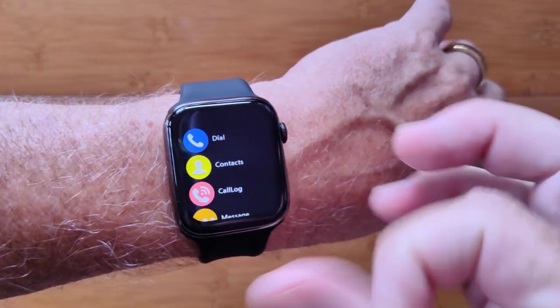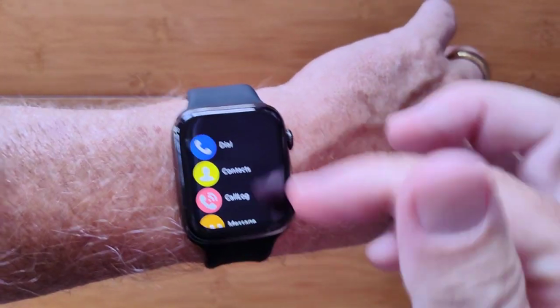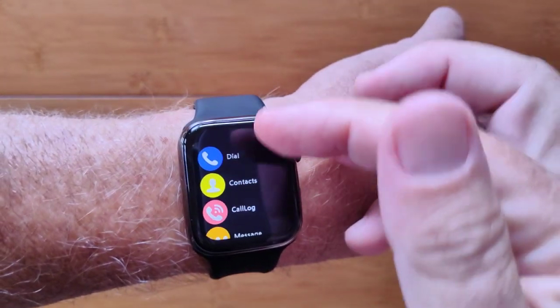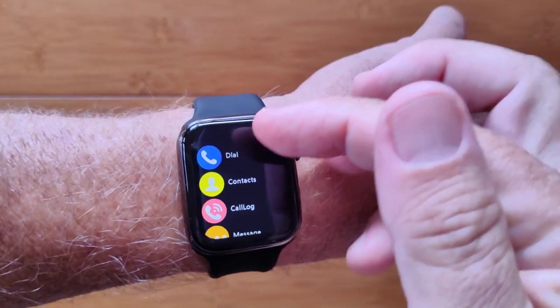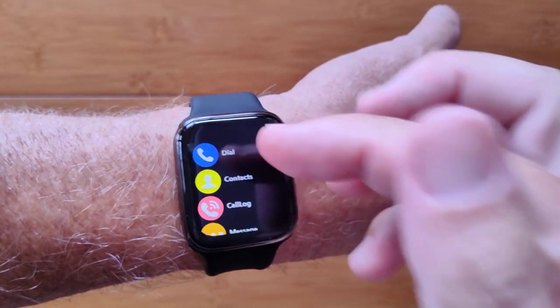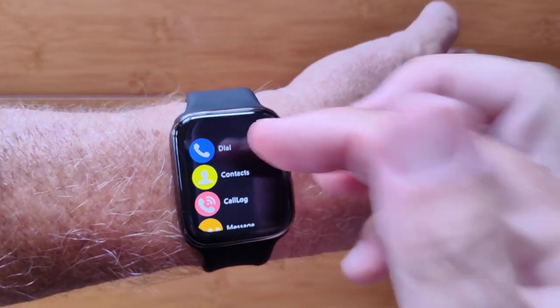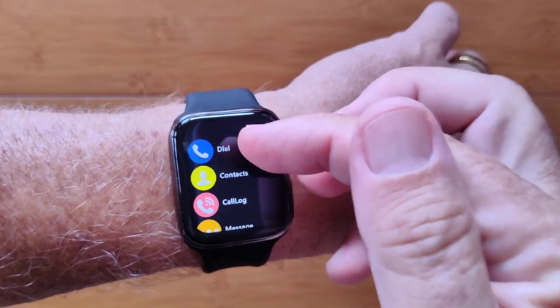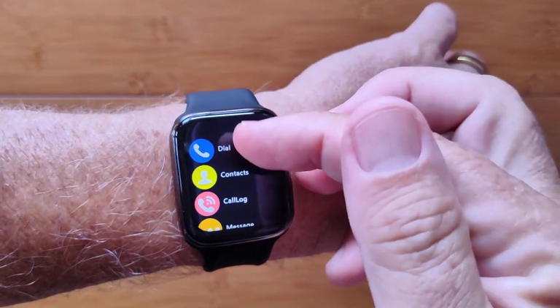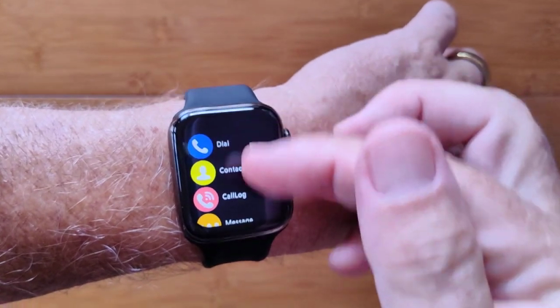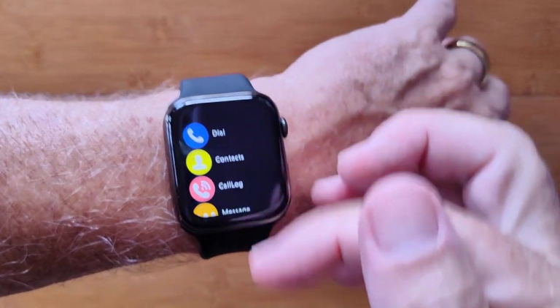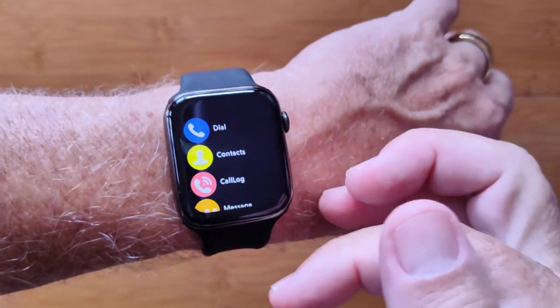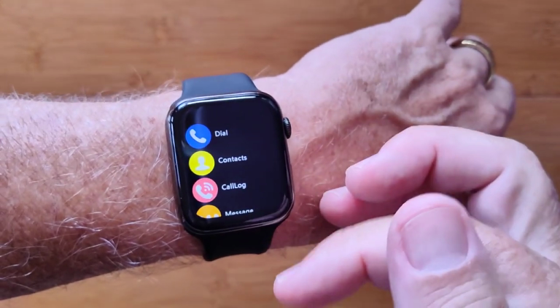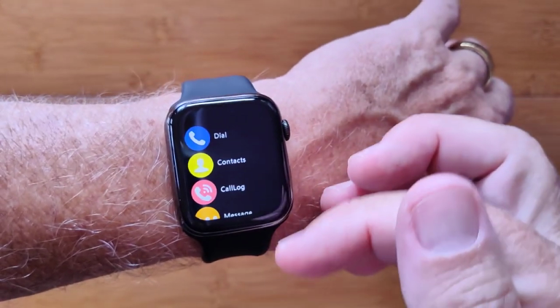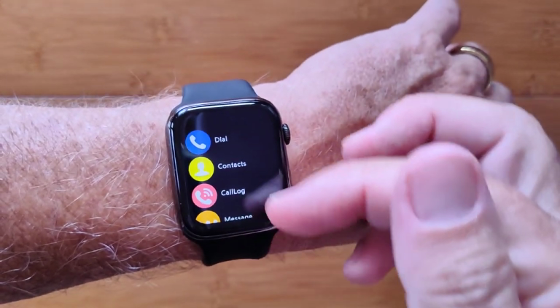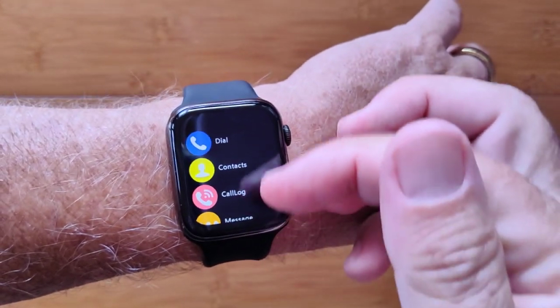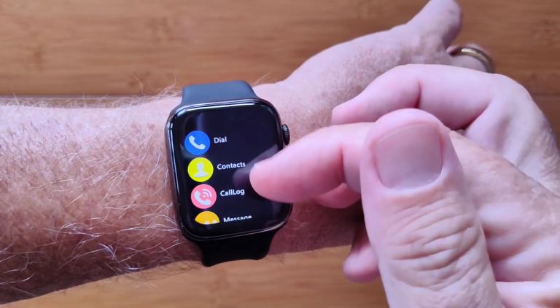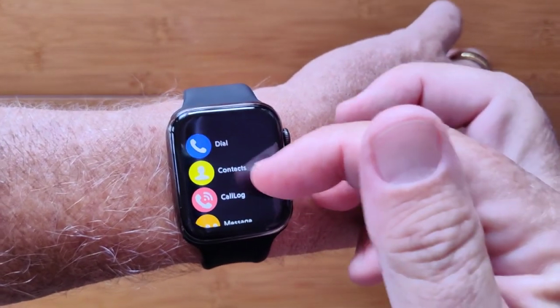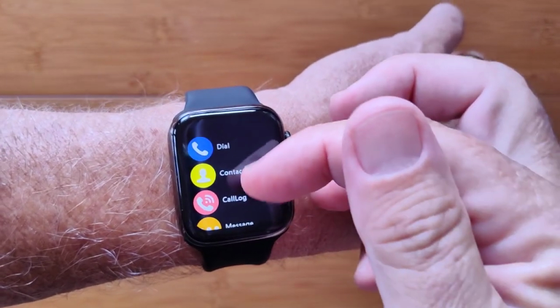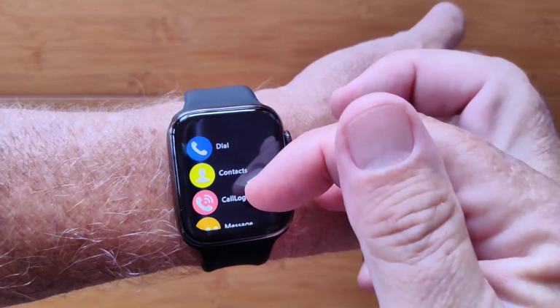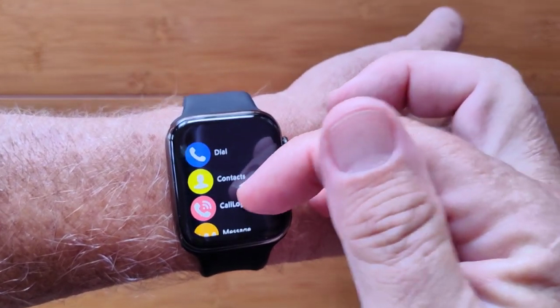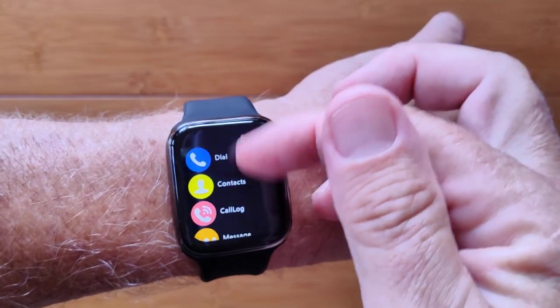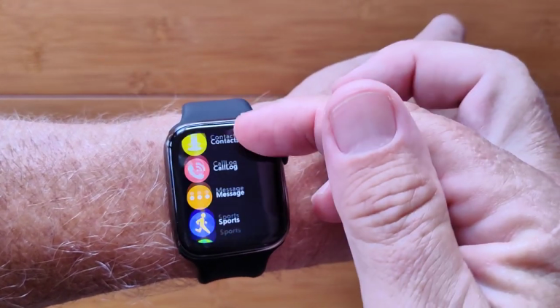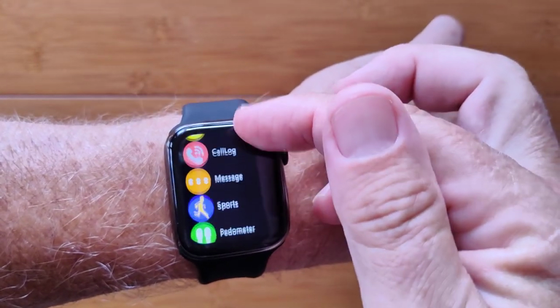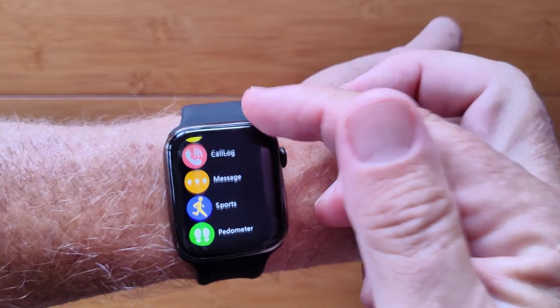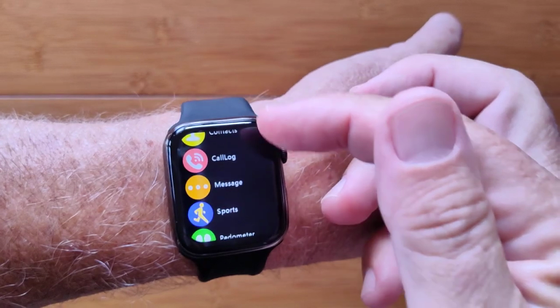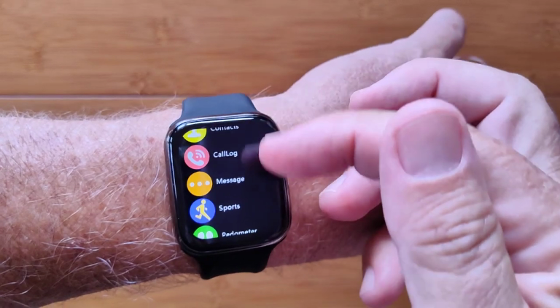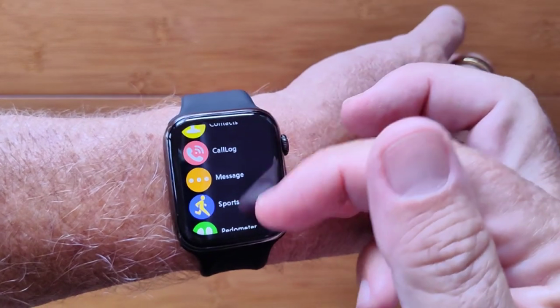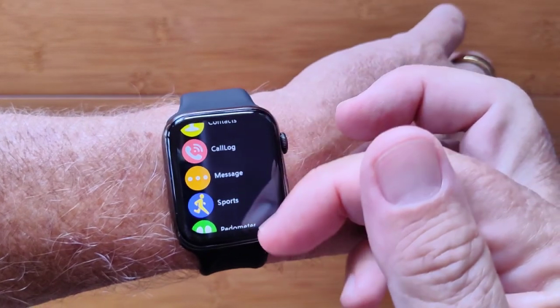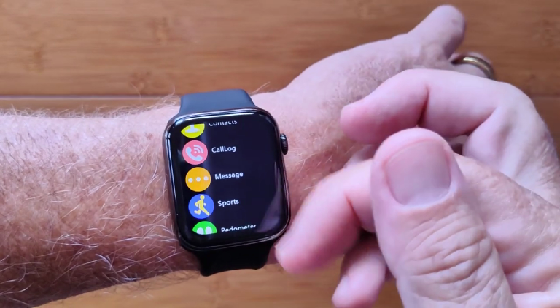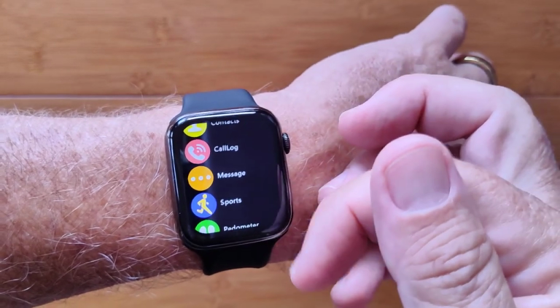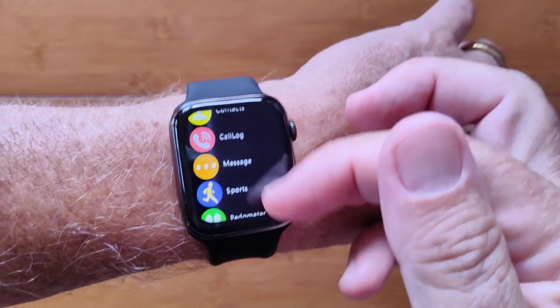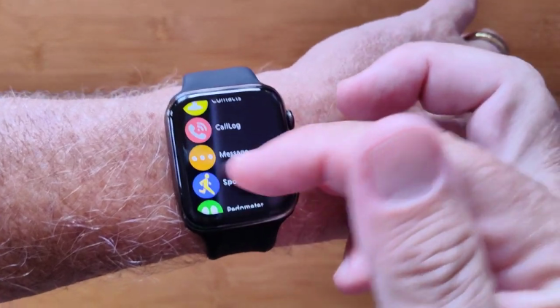You've got your connection for phone calling, dials, contacts, call logs, and messaging.